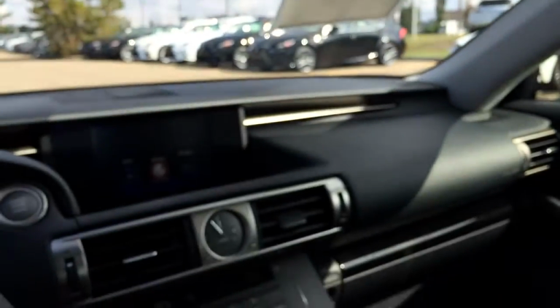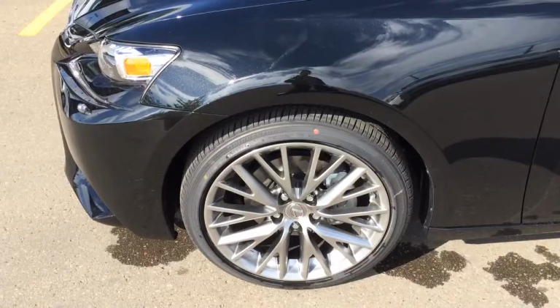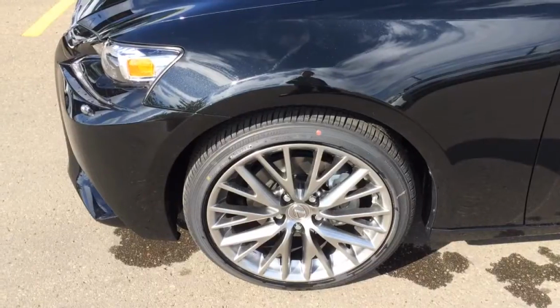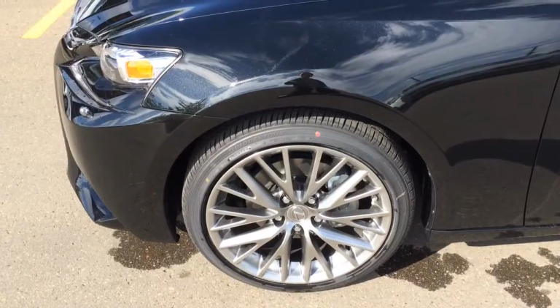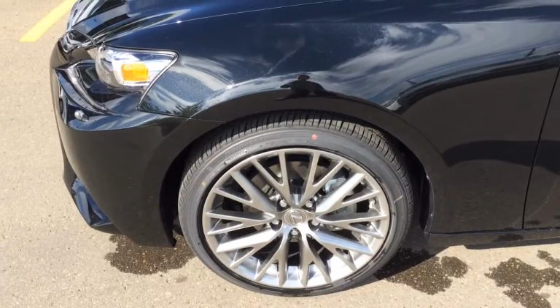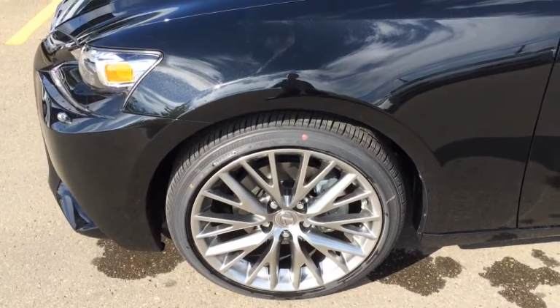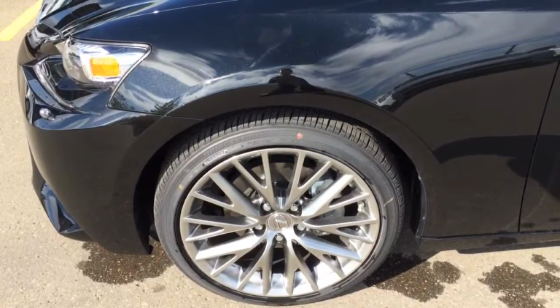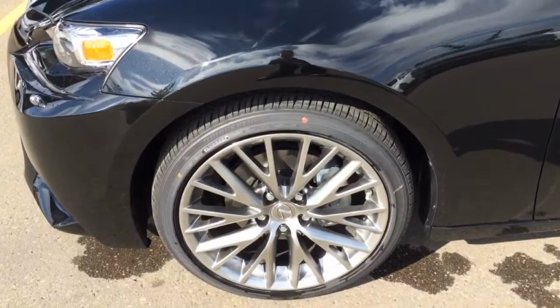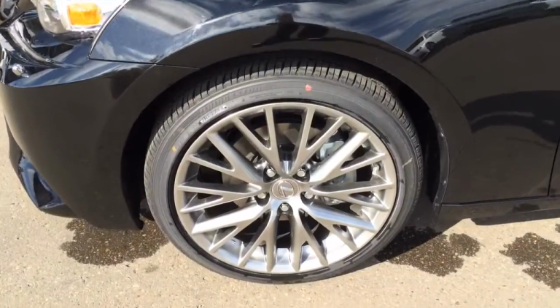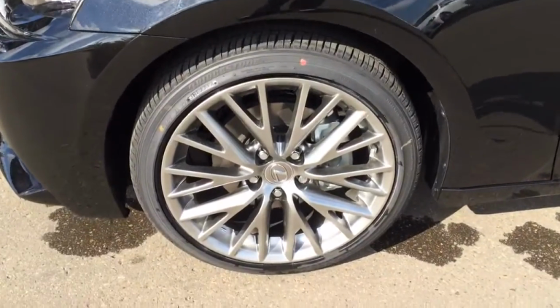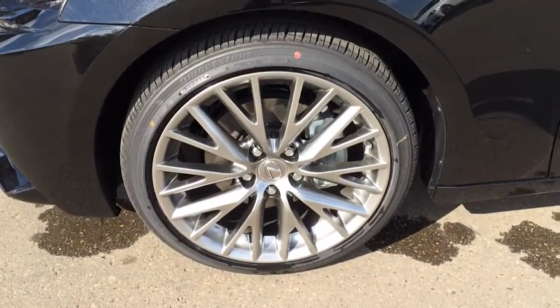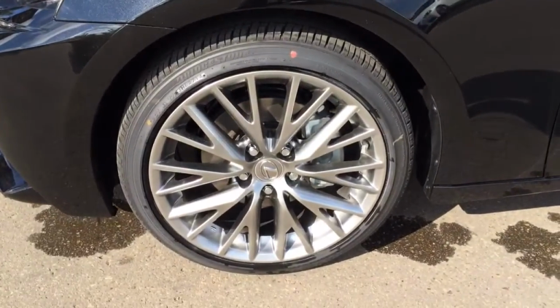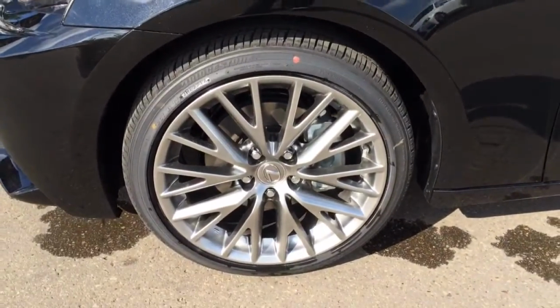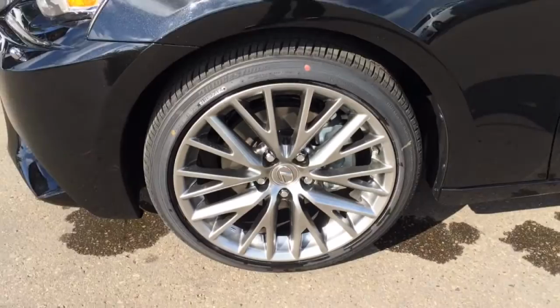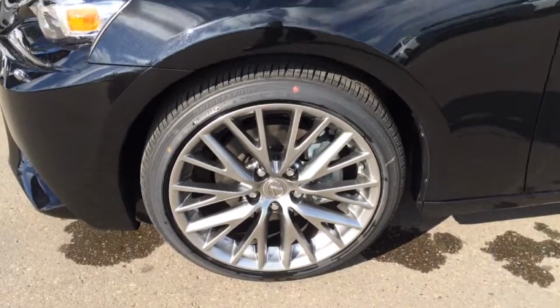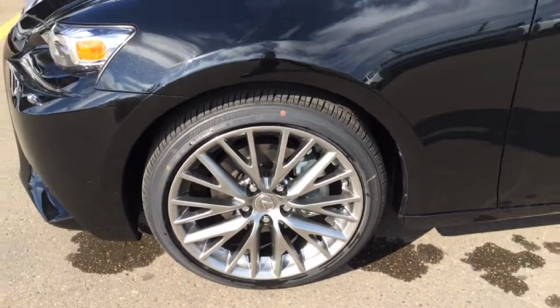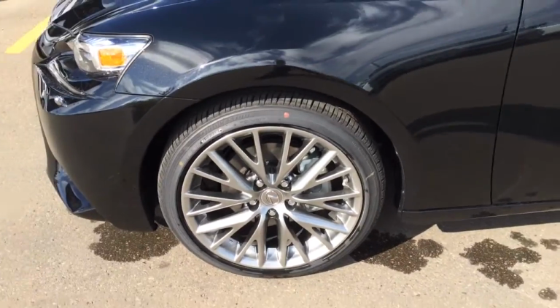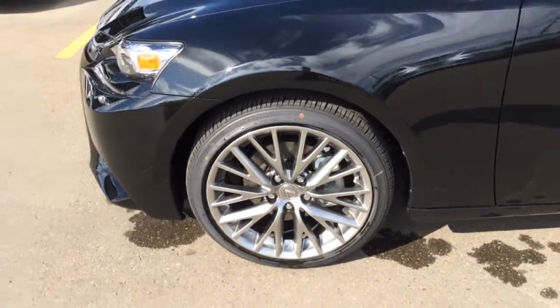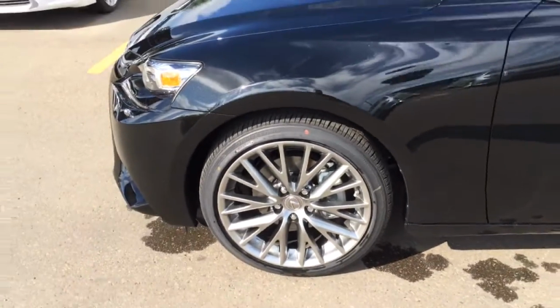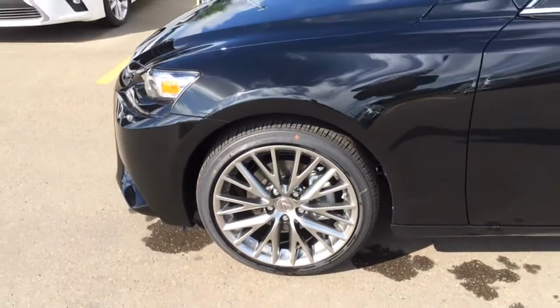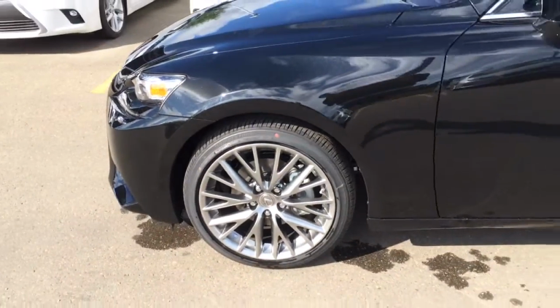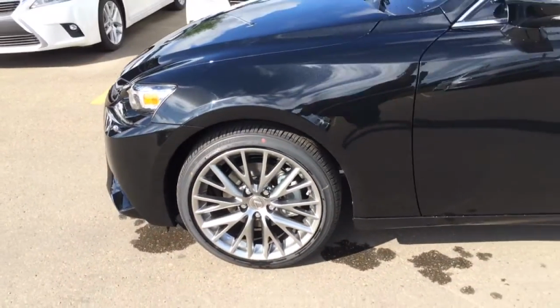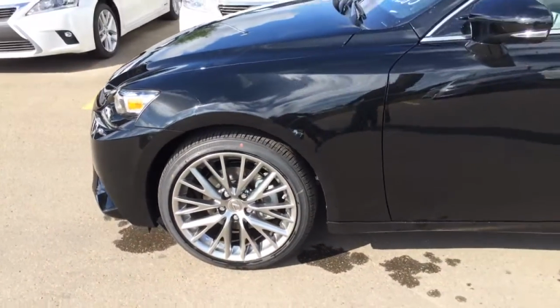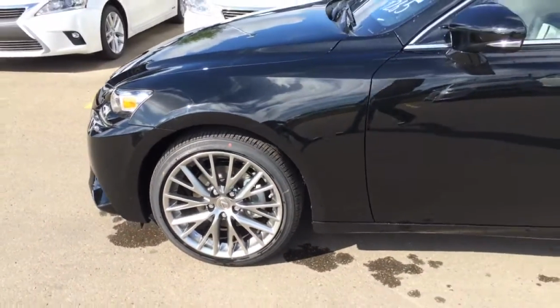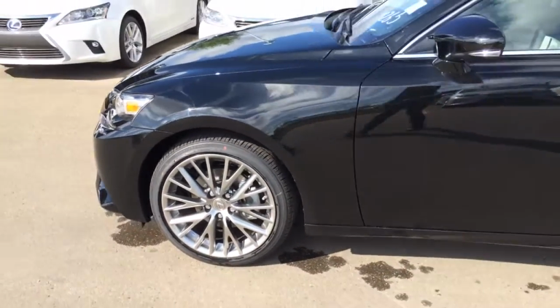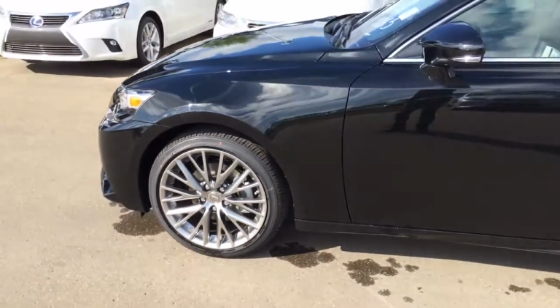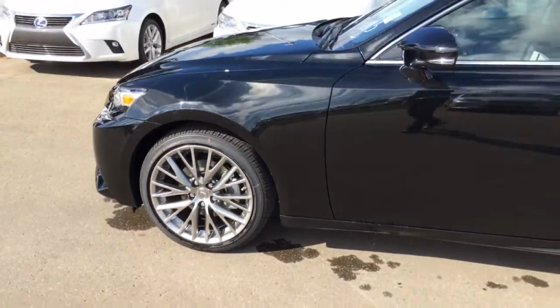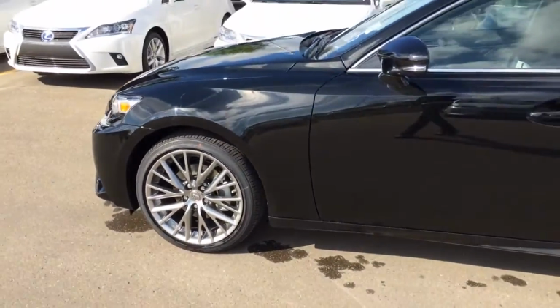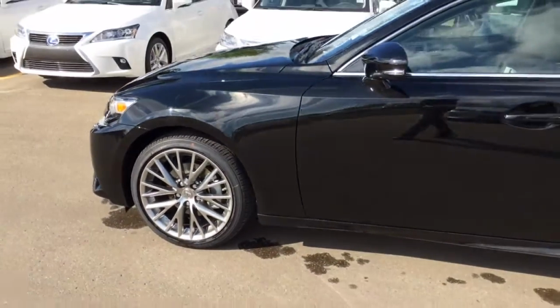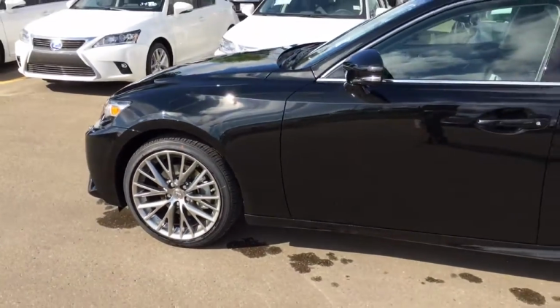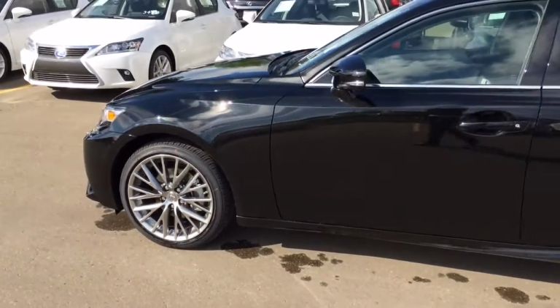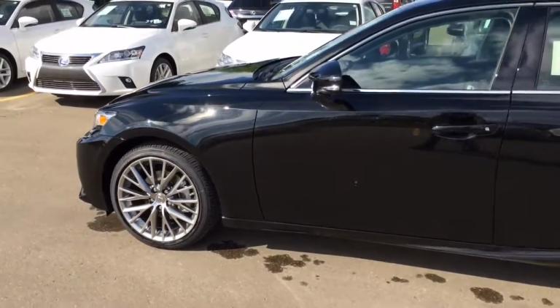For 18-inch alloy wheels, all-season tires with wheel locks, you have keyless entry for smart access and key lock-up prevention.